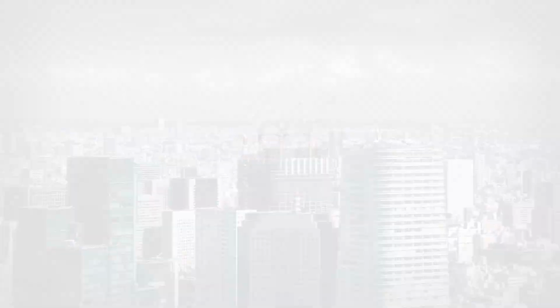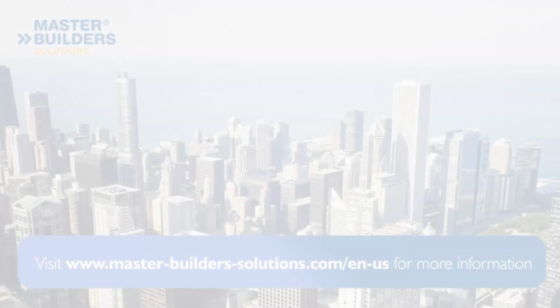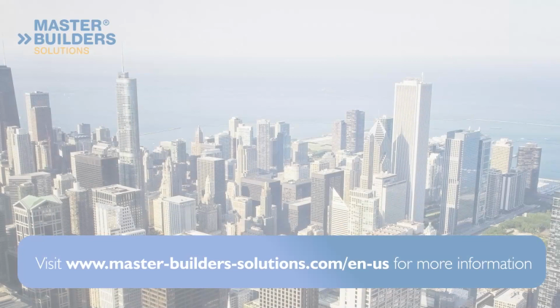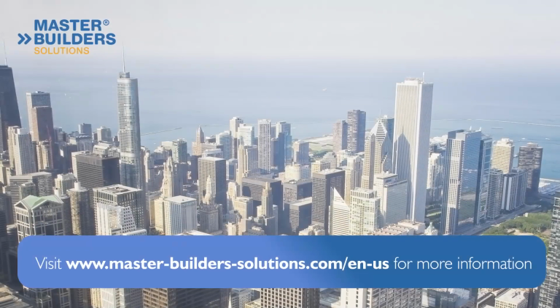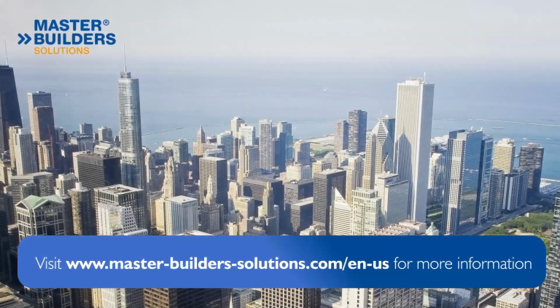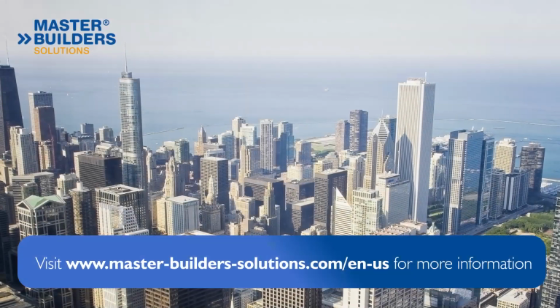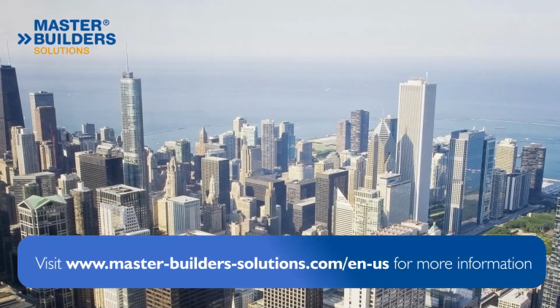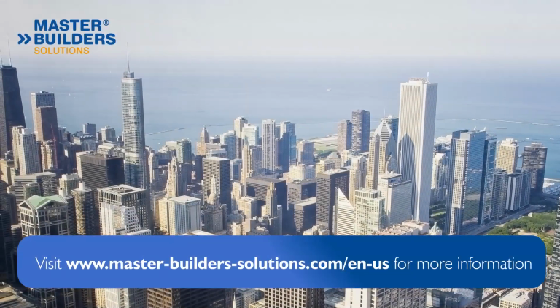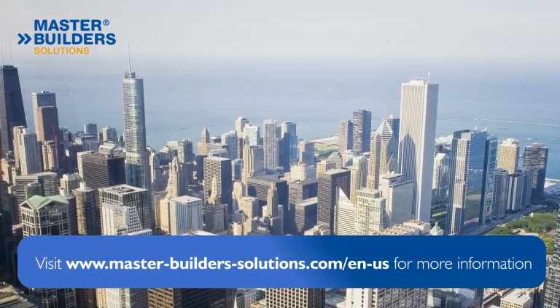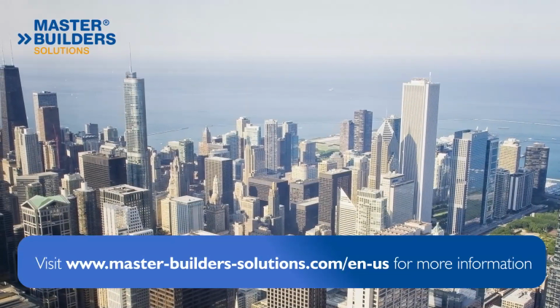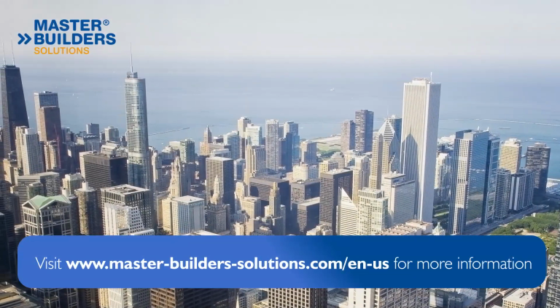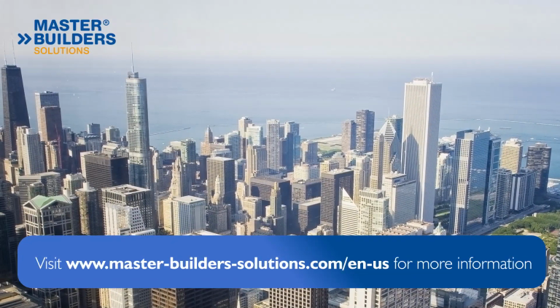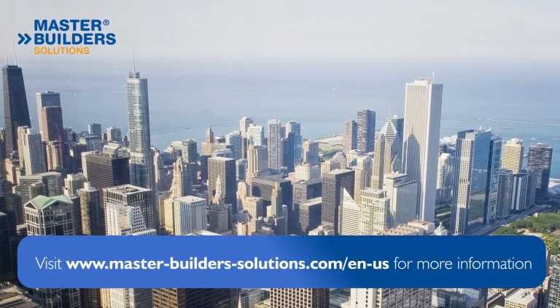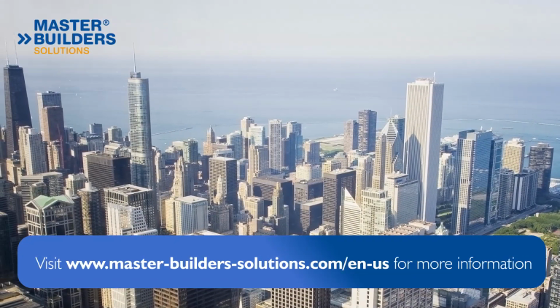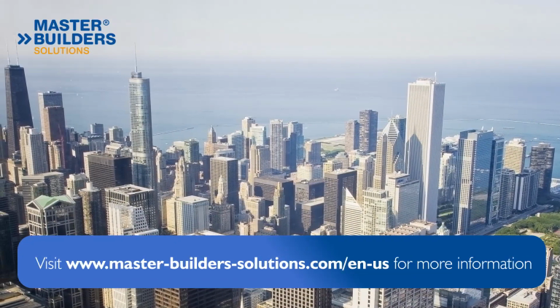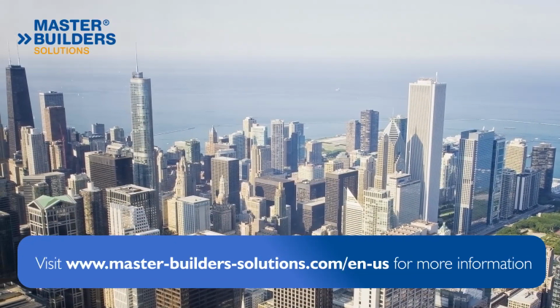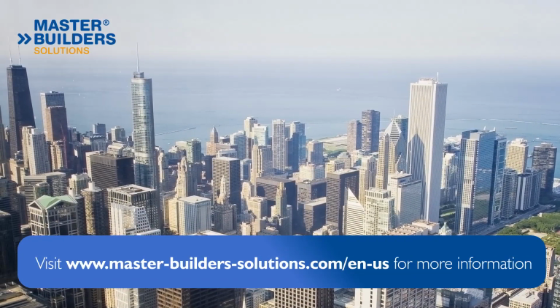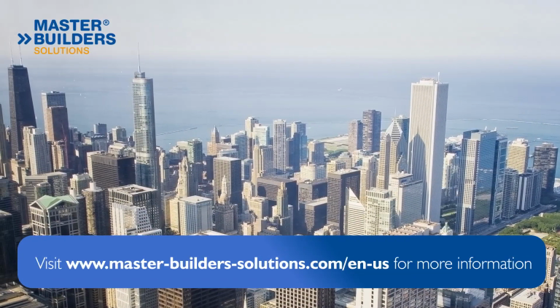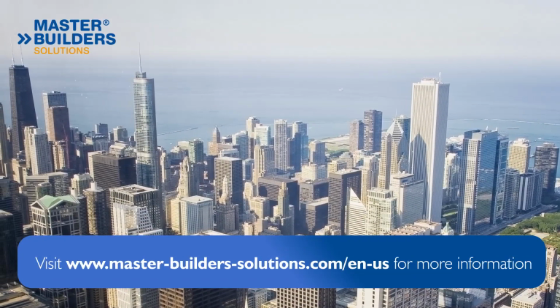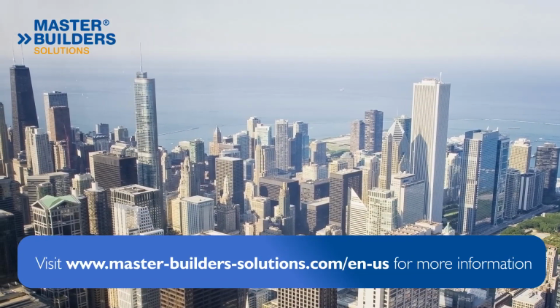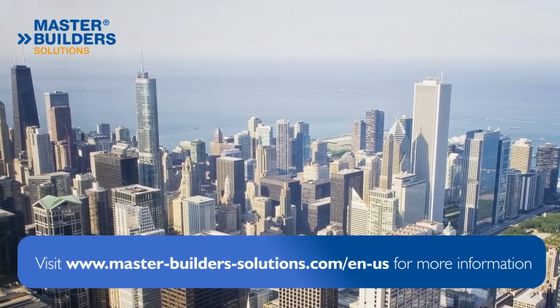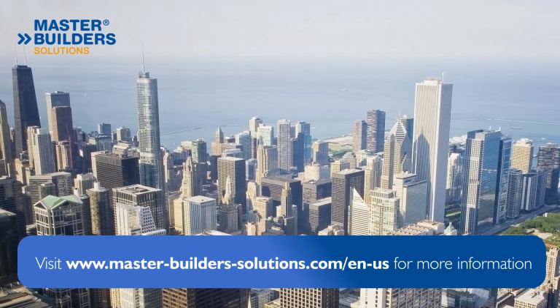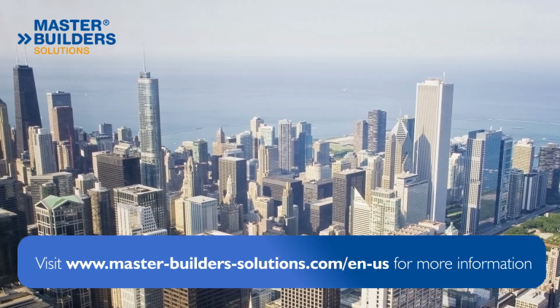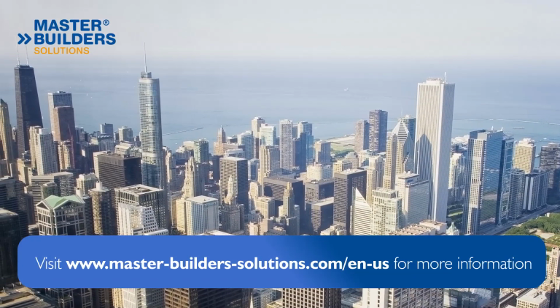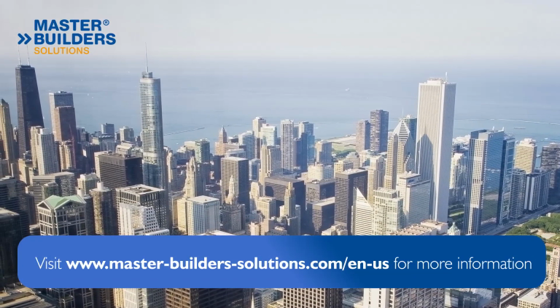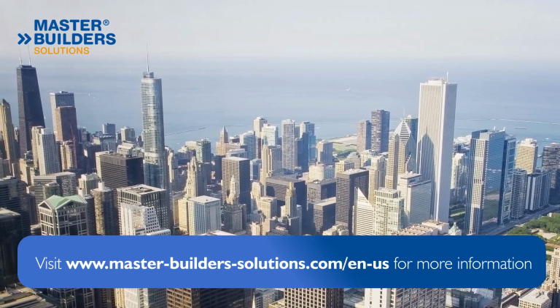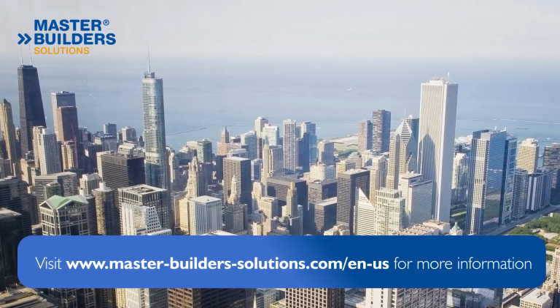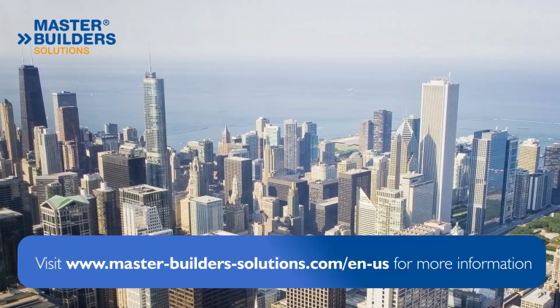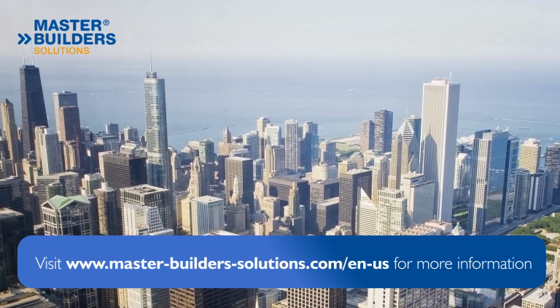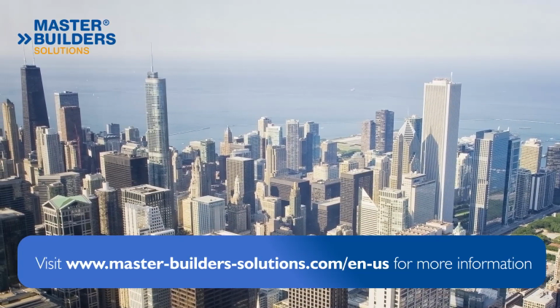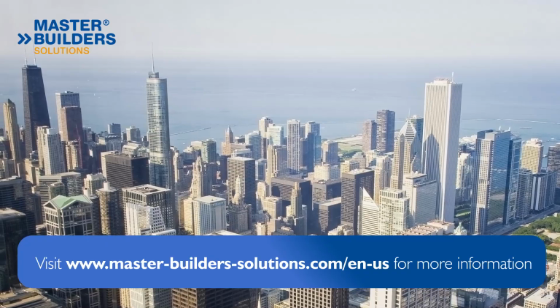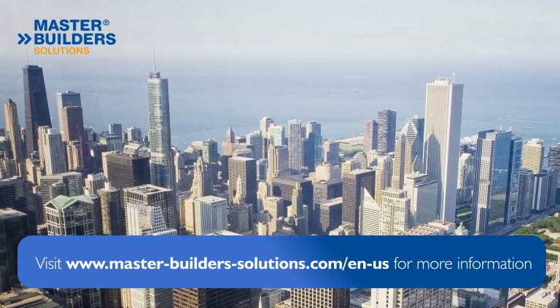For more information on this Master XSEED strength enhancing technology, please visit our website.